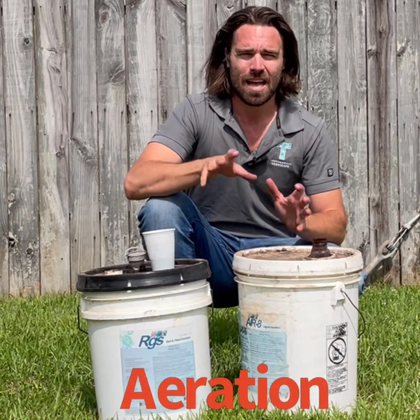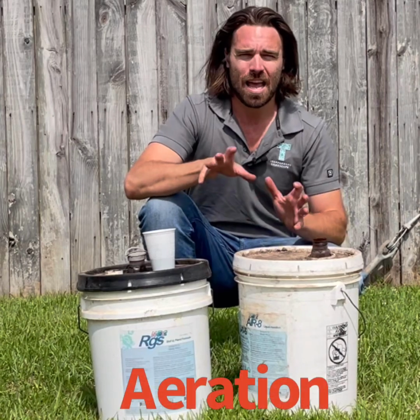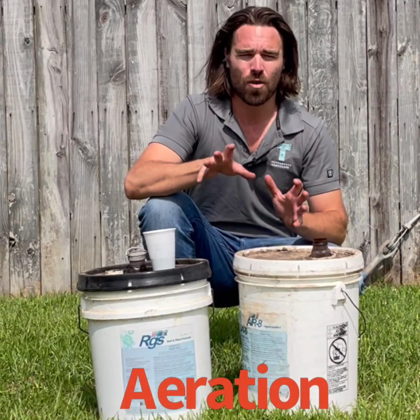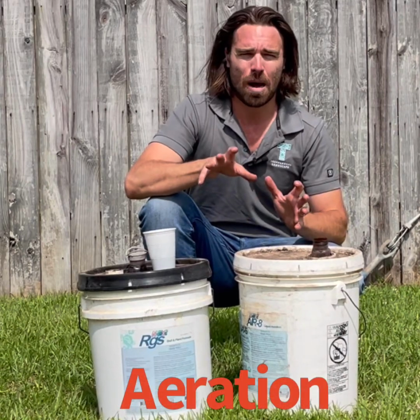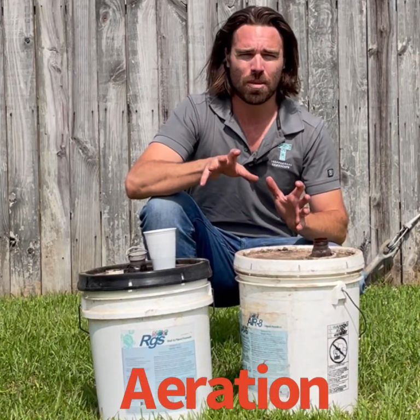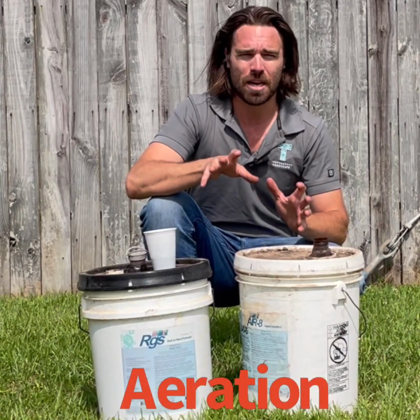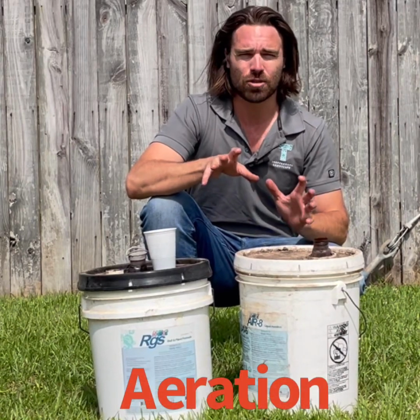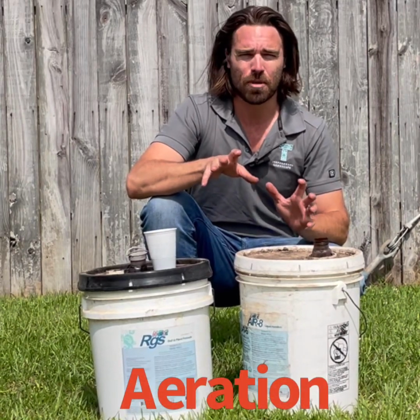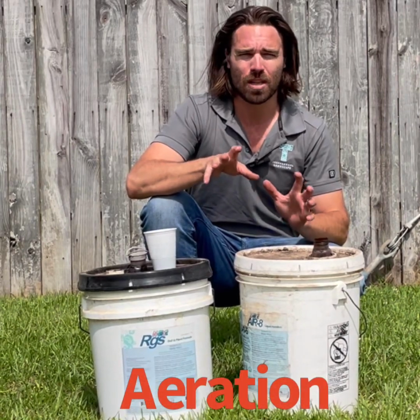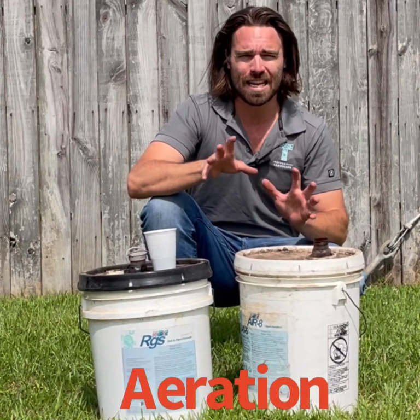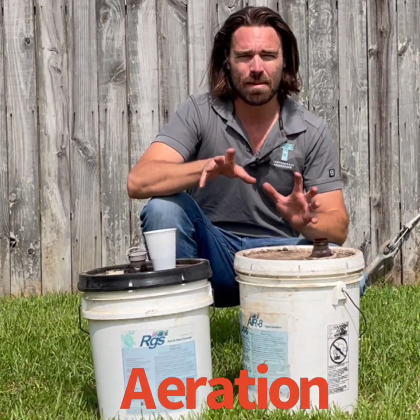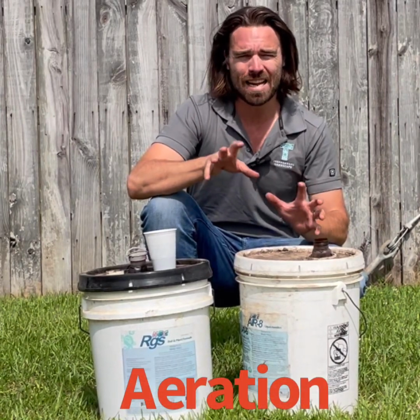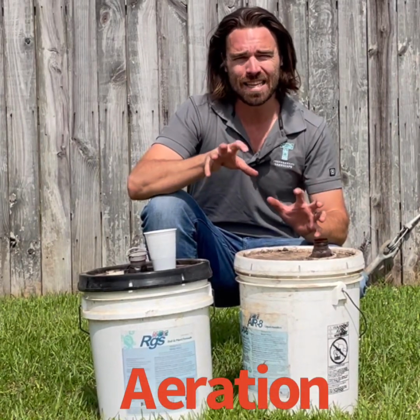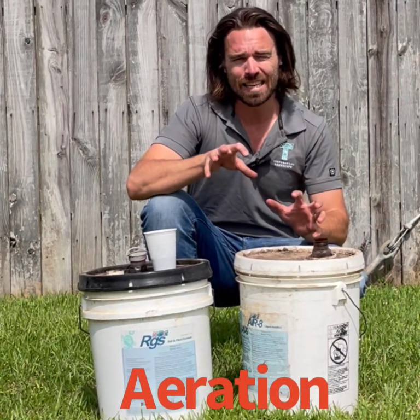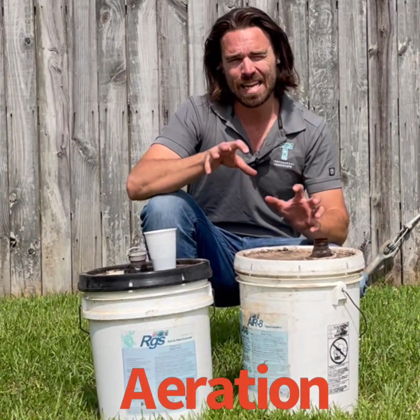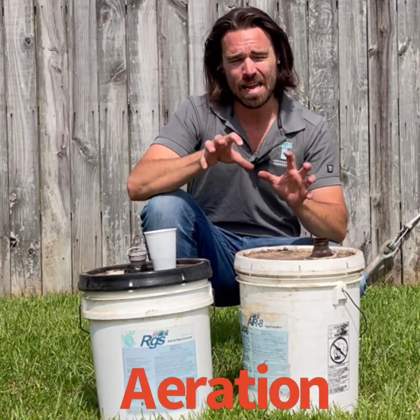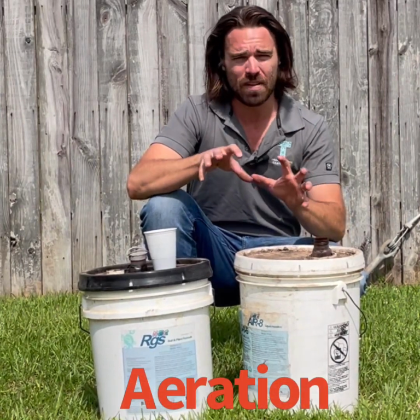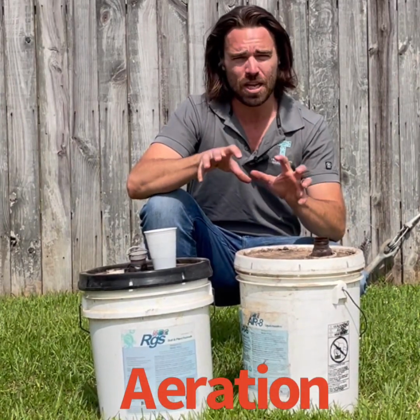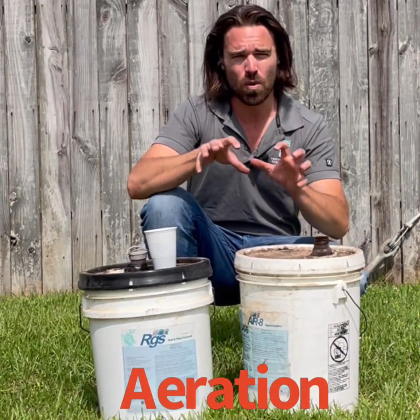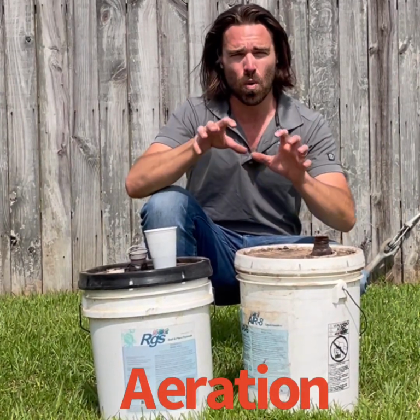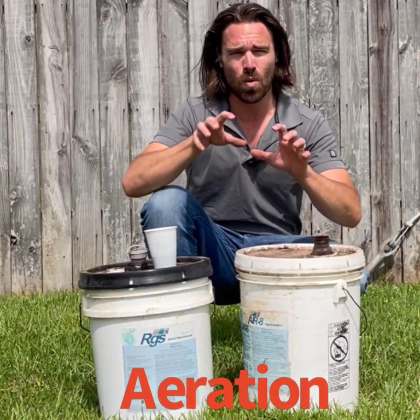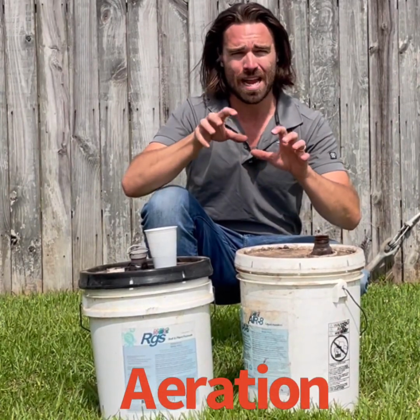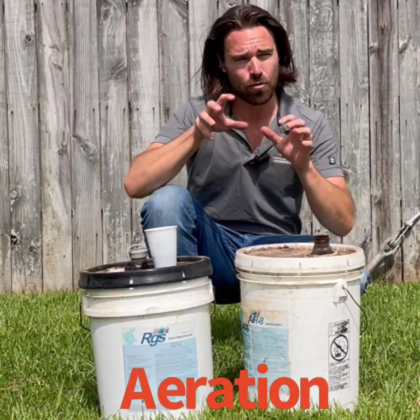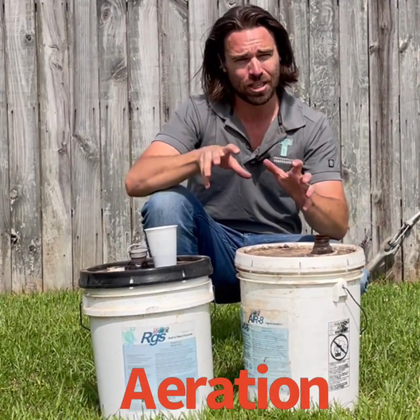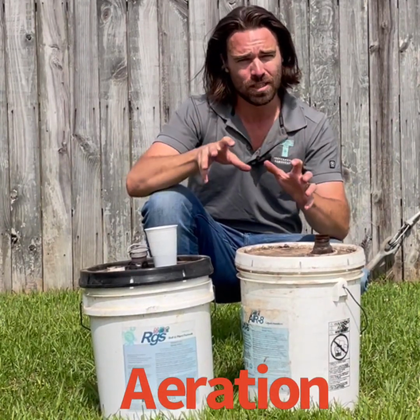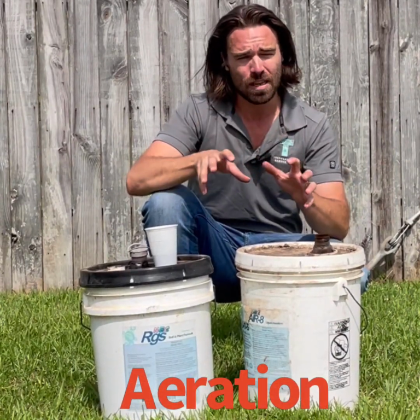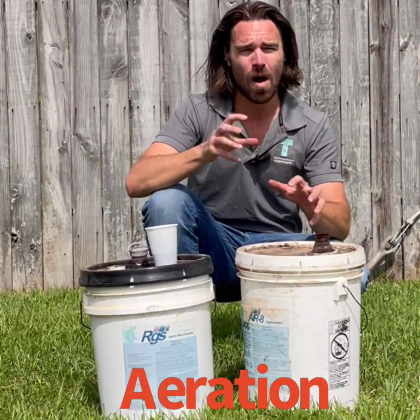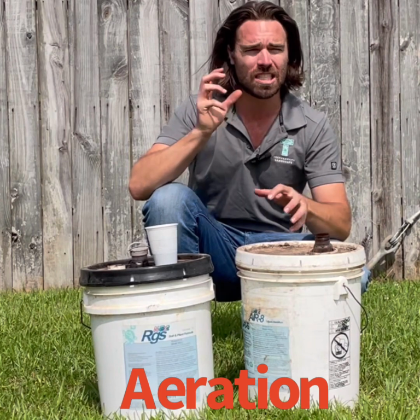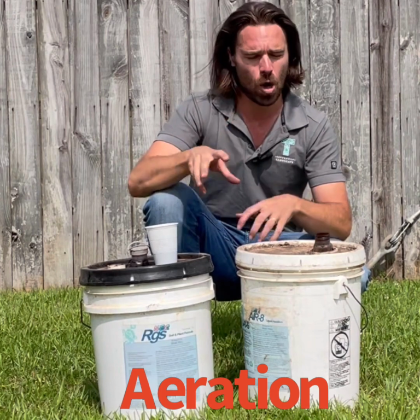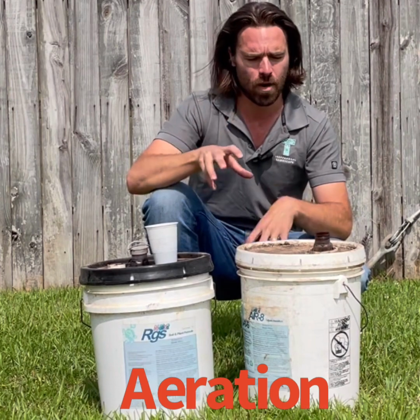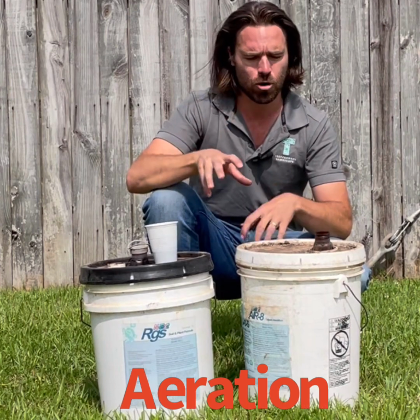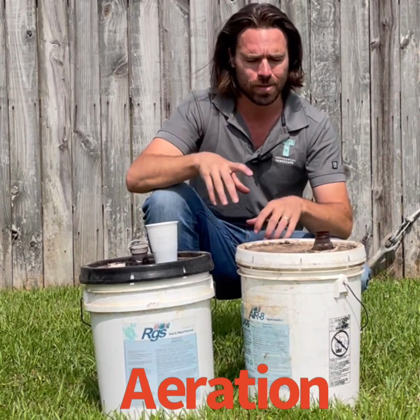Hey y'all, Rob Trappano here, Trappano Landscape. Today's an in-depth video on aeration and why it's a part of our program.